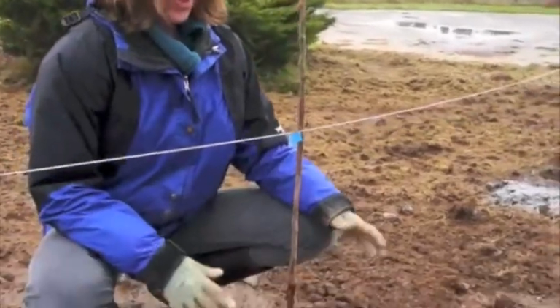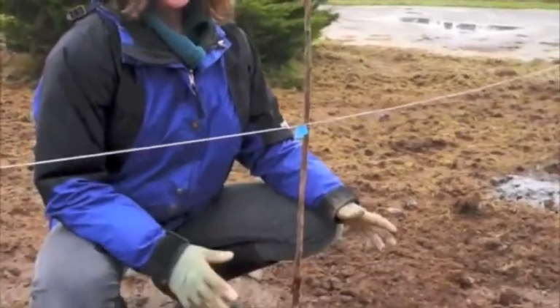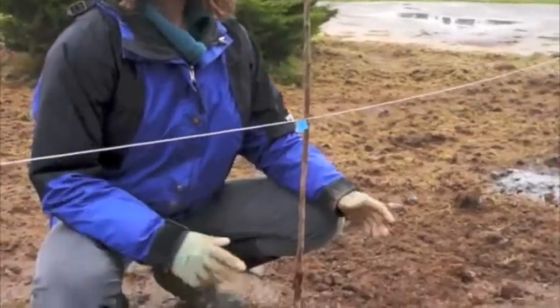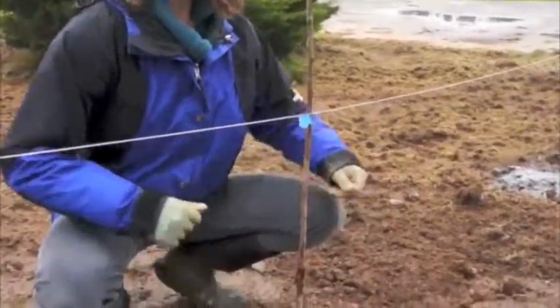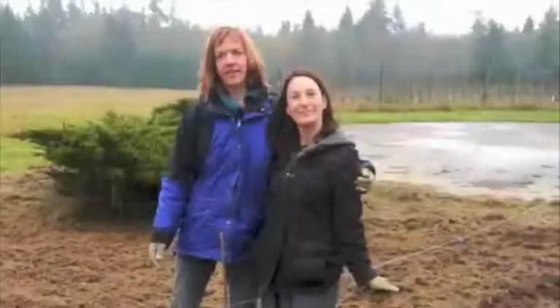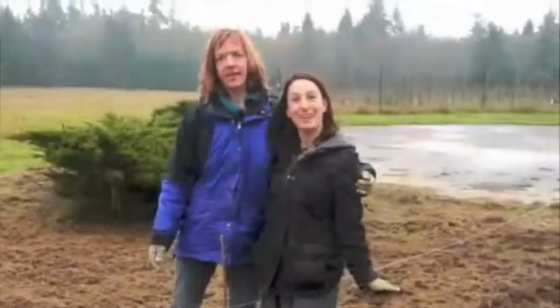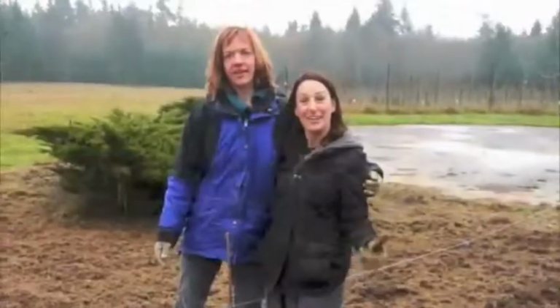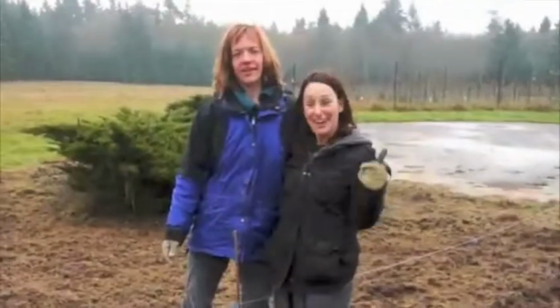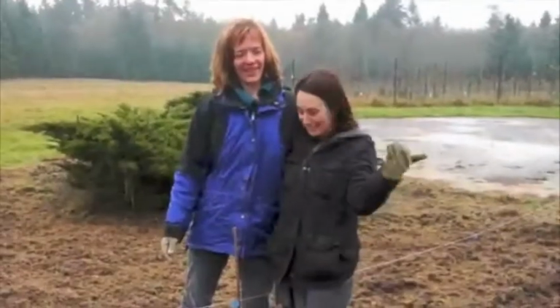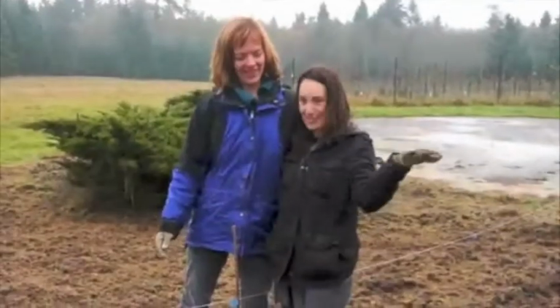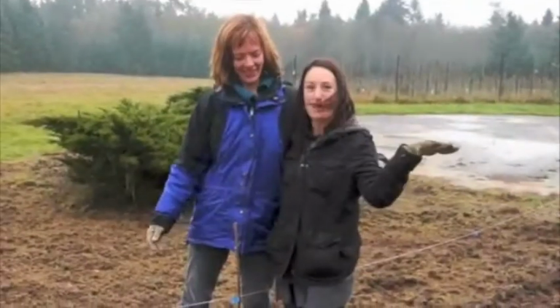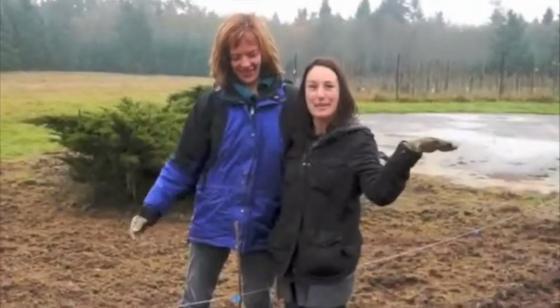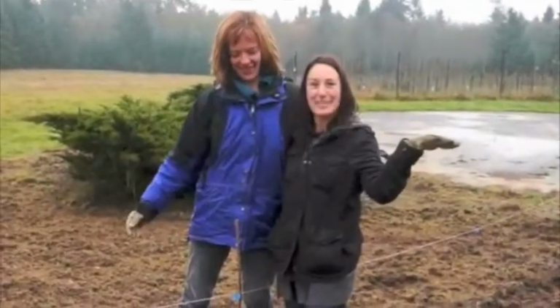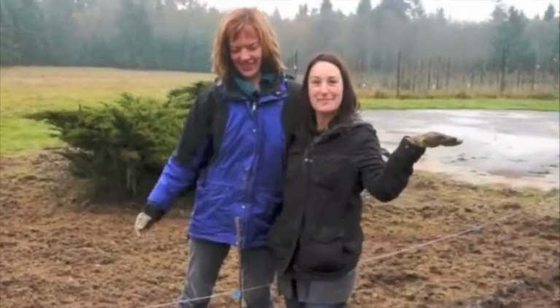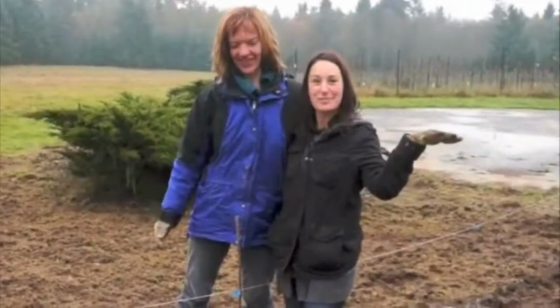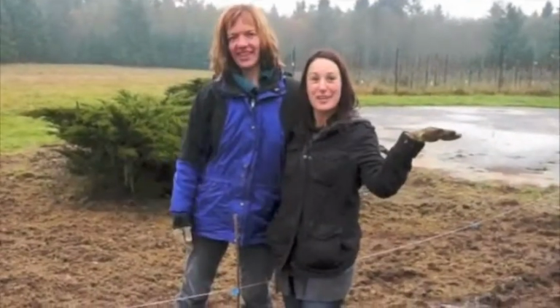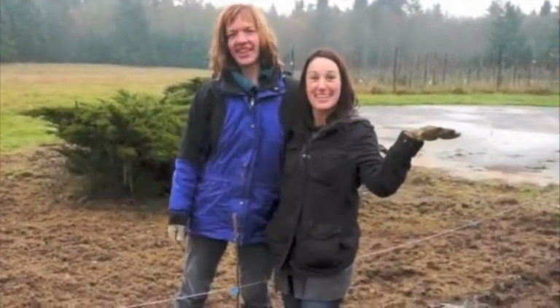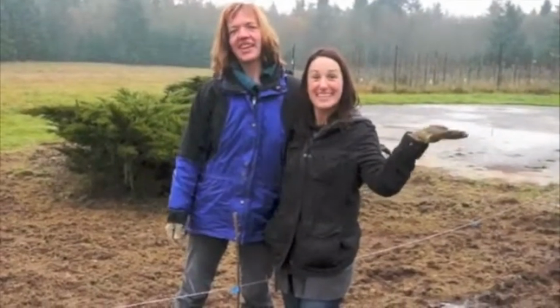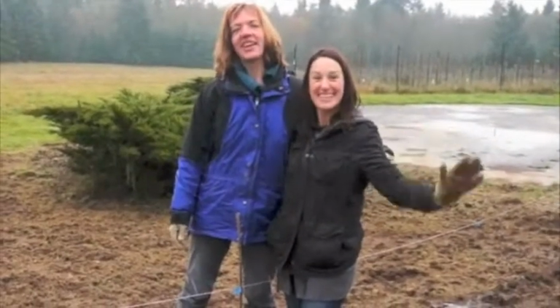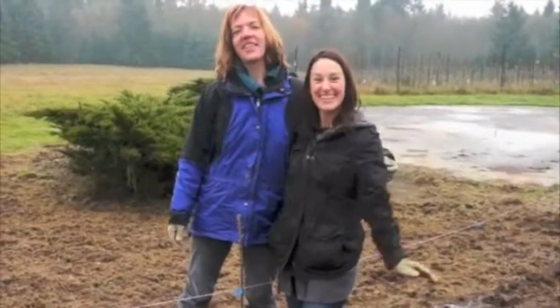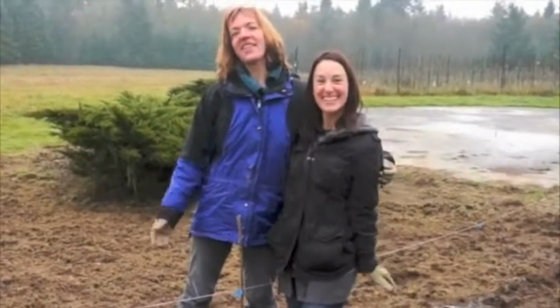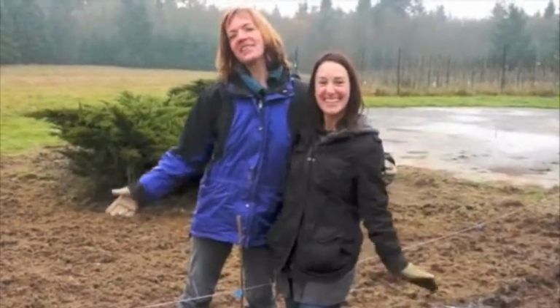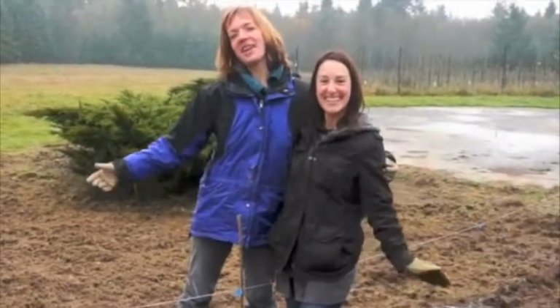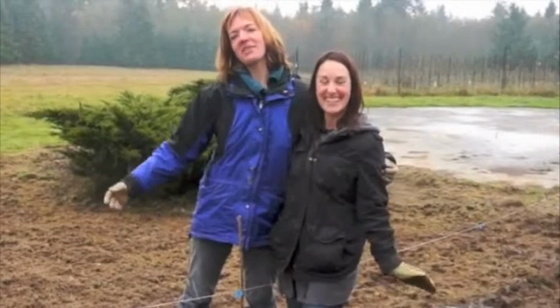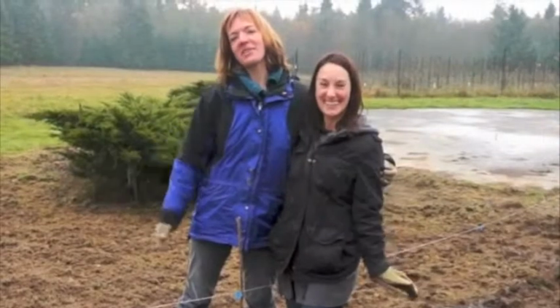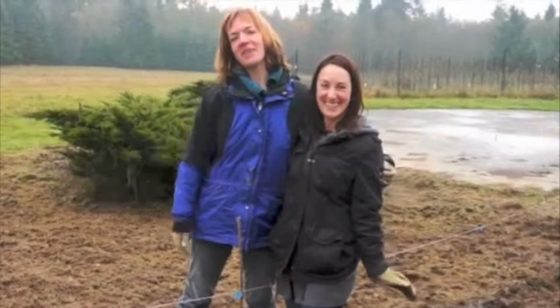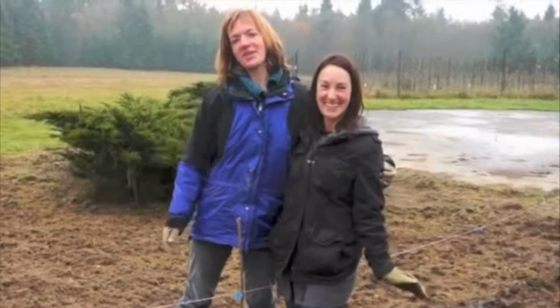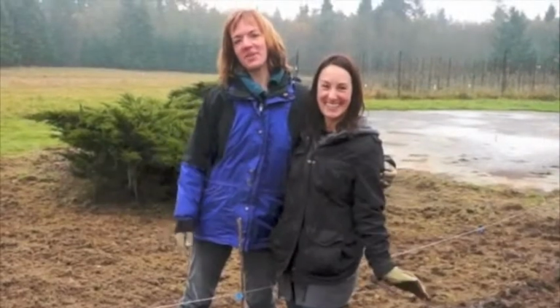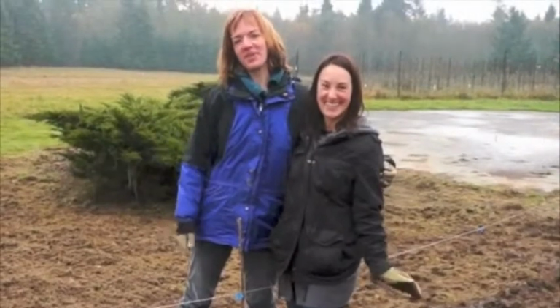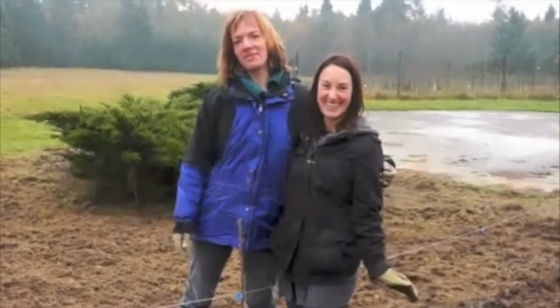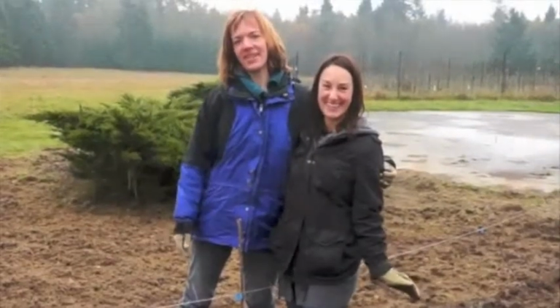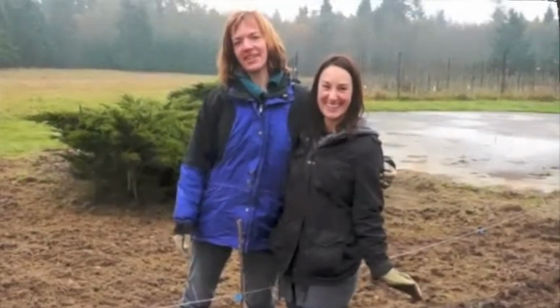That's it. Alright, go plant some trees! Thanks again so much for your help today.